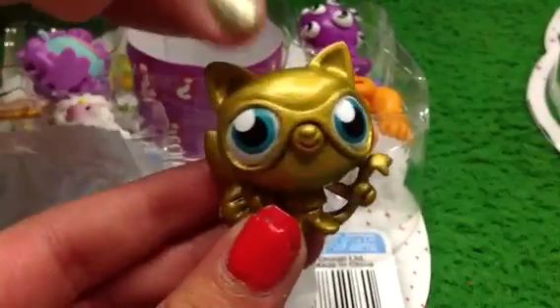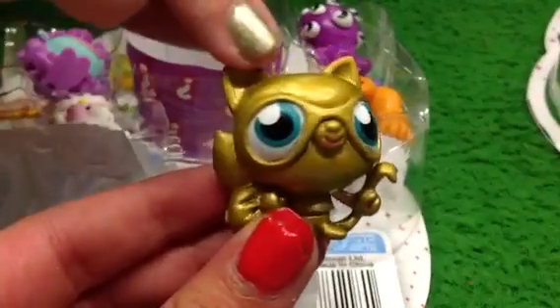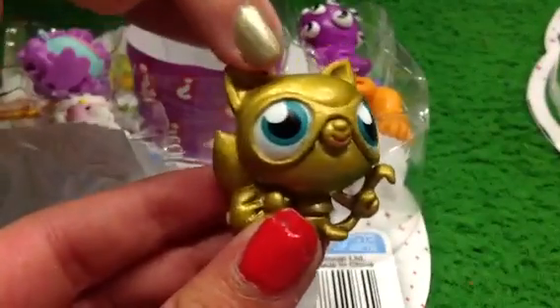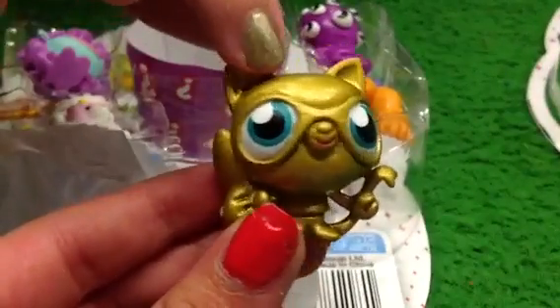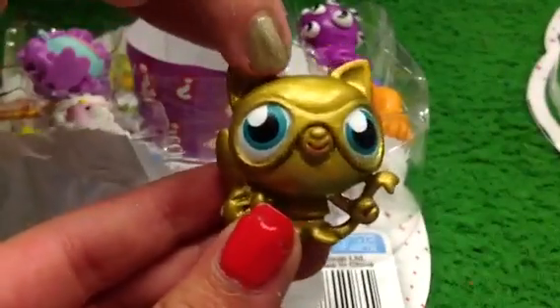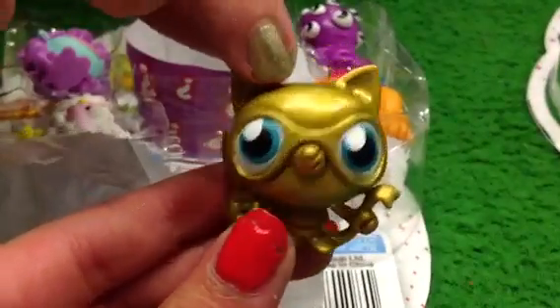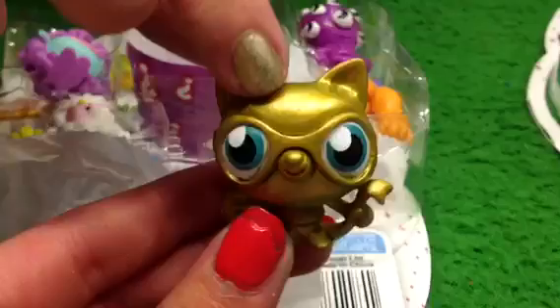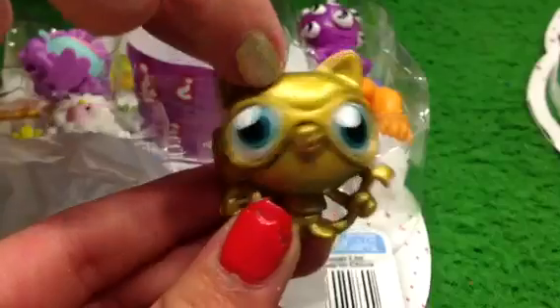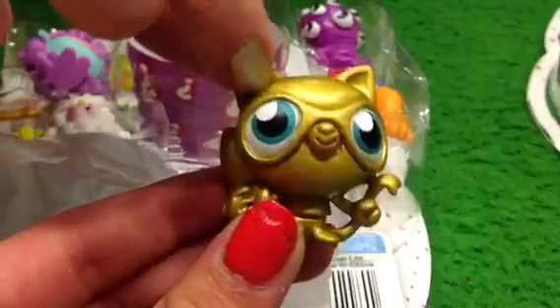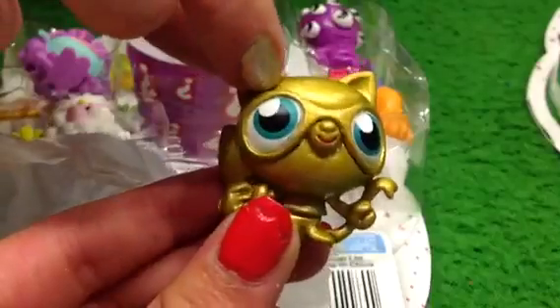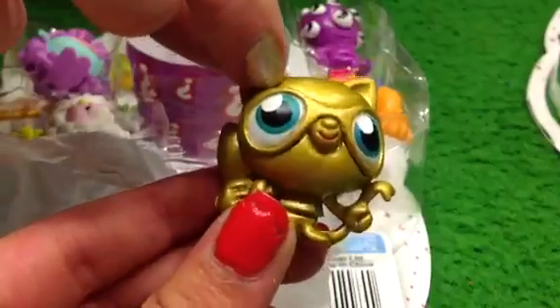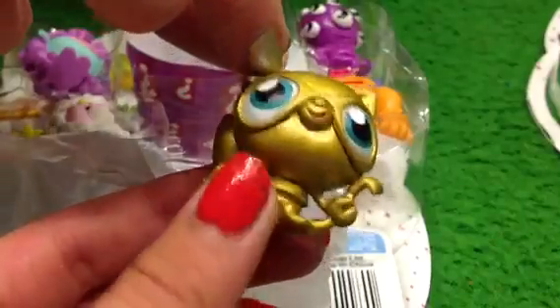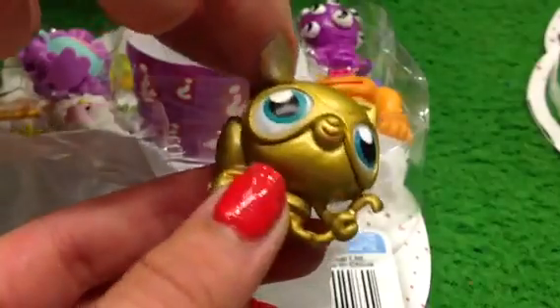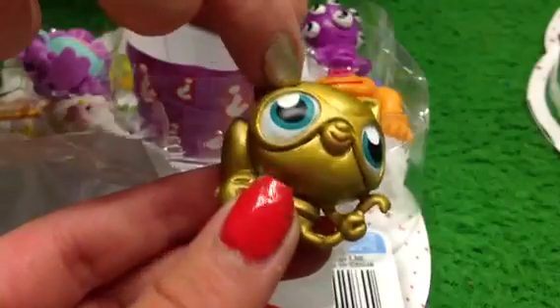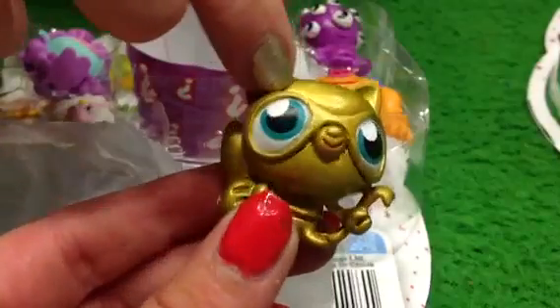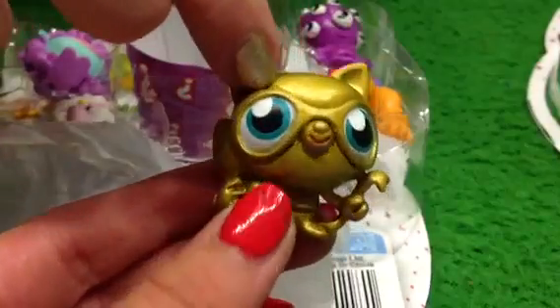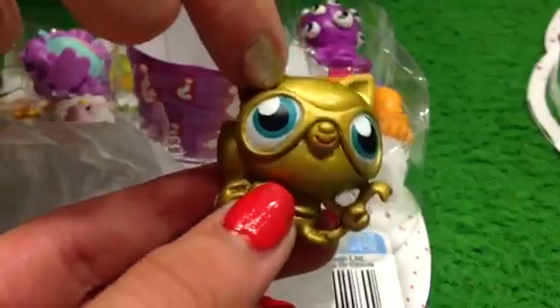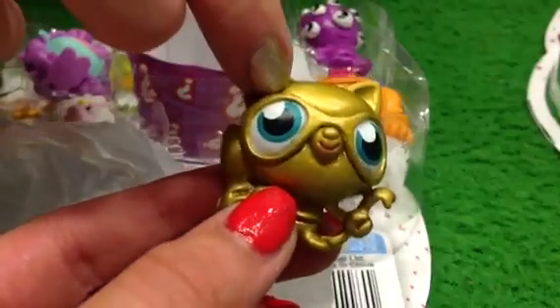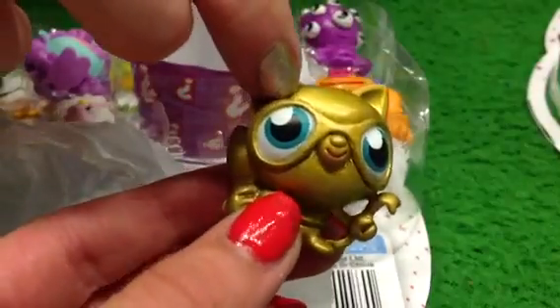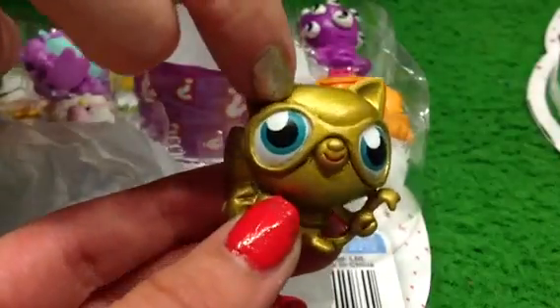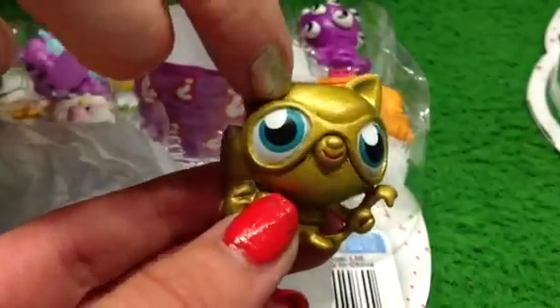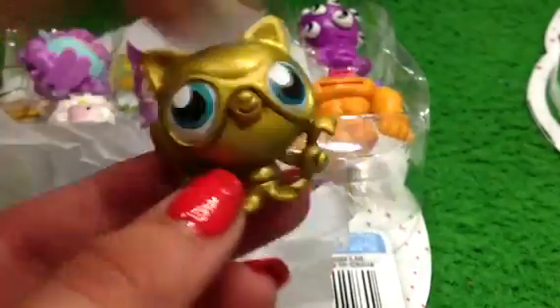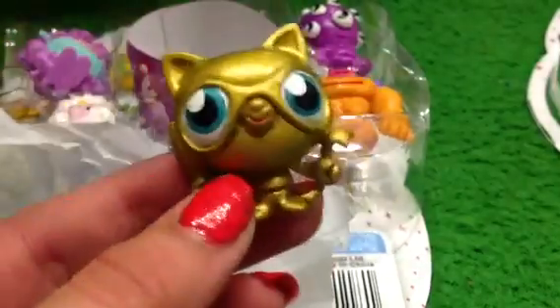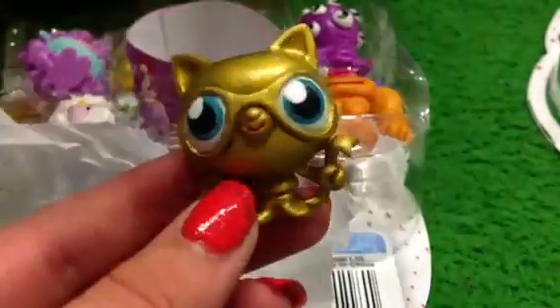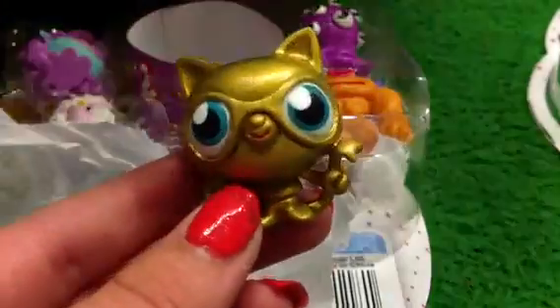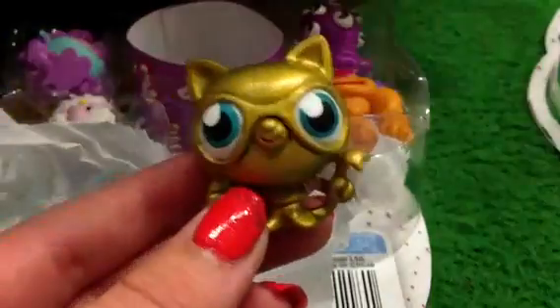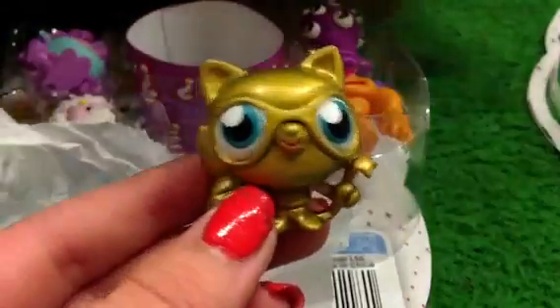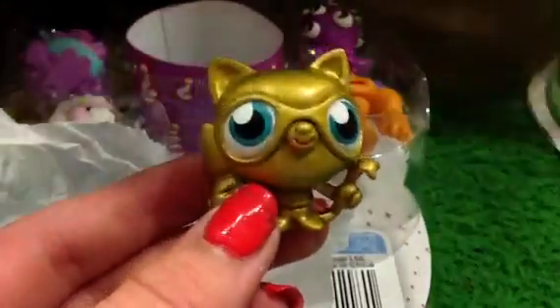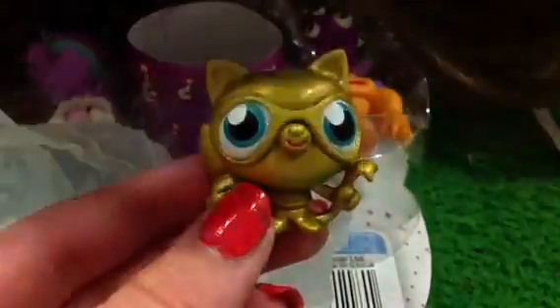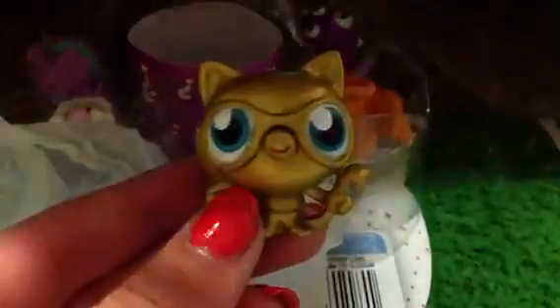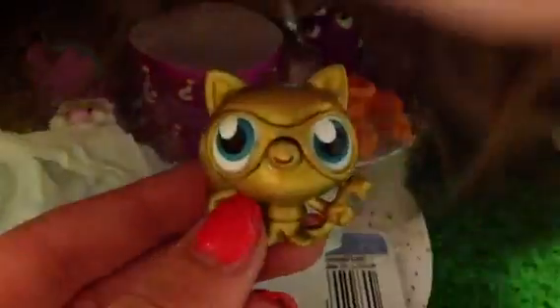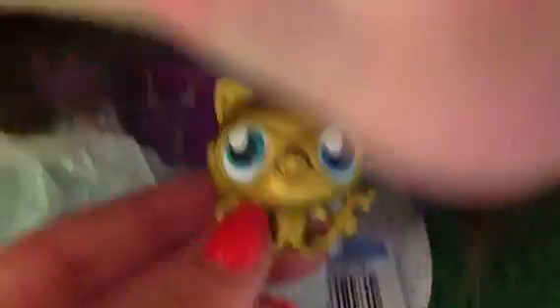And it matches my nails! Oh, it matches your nails. But my nails are like red — it's me, the Moshi Monster Kitty. My nails!